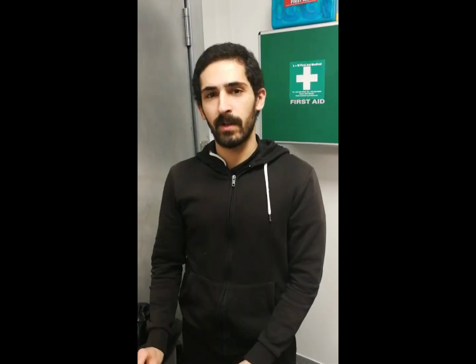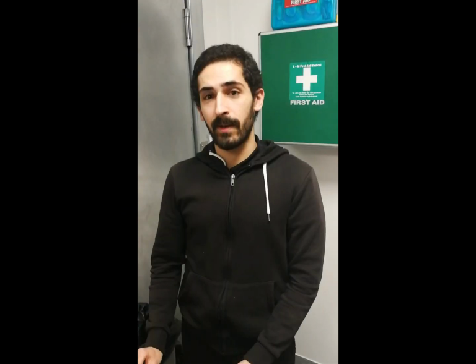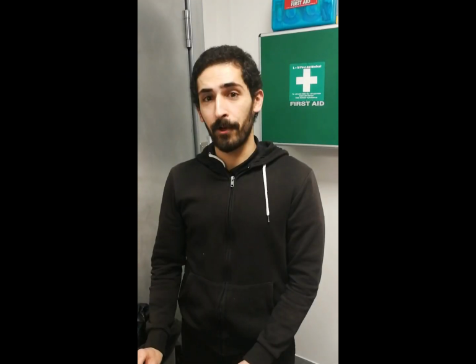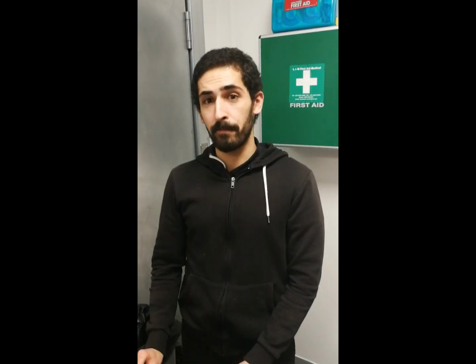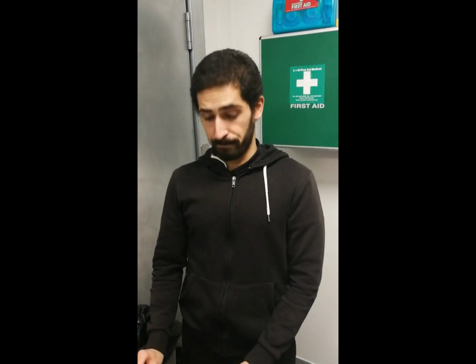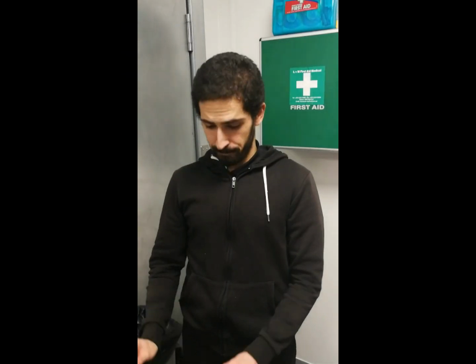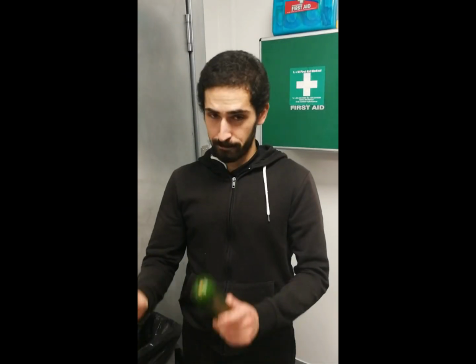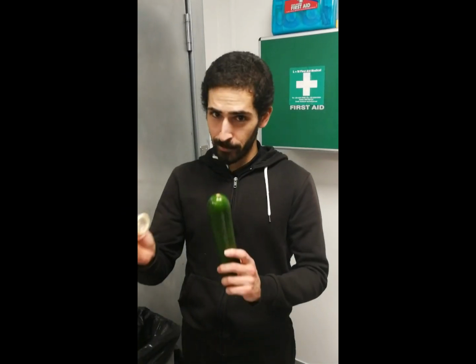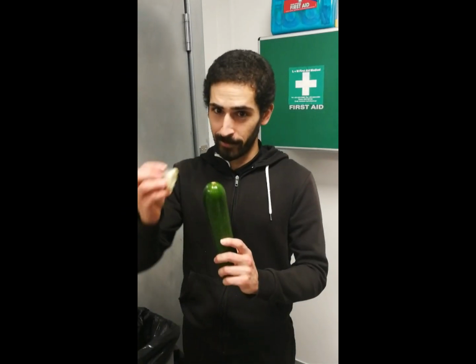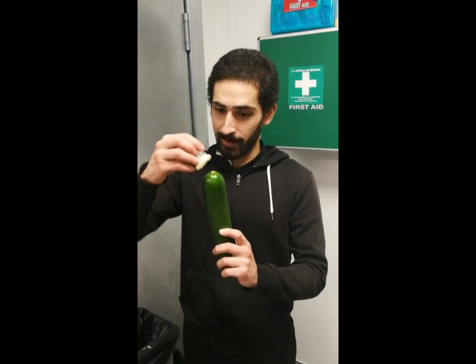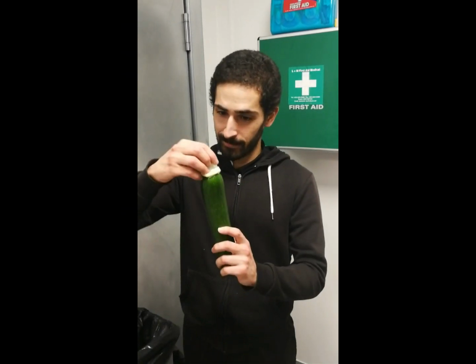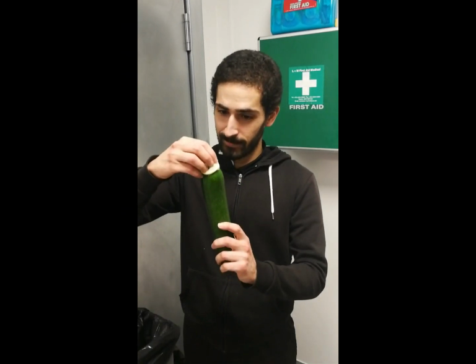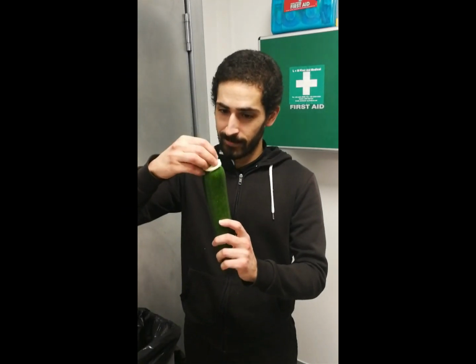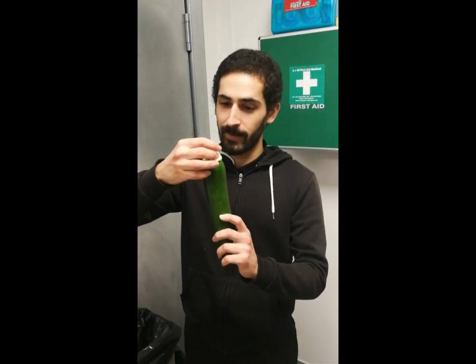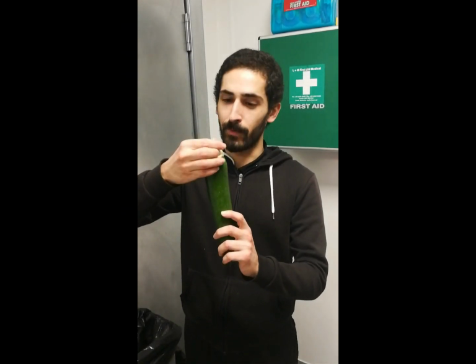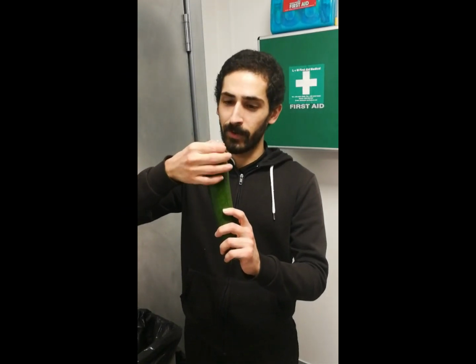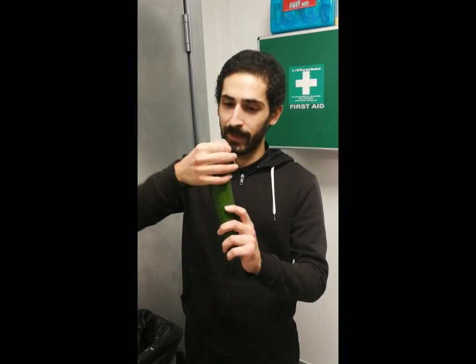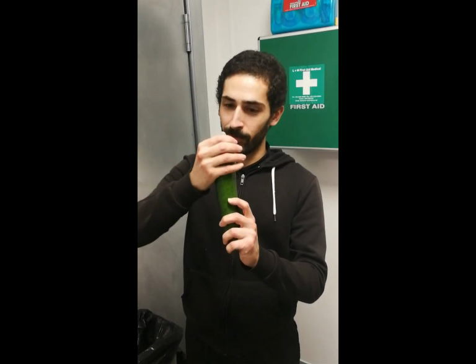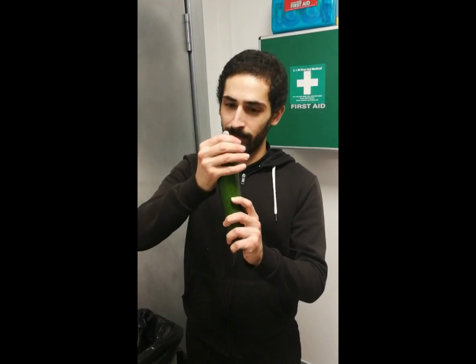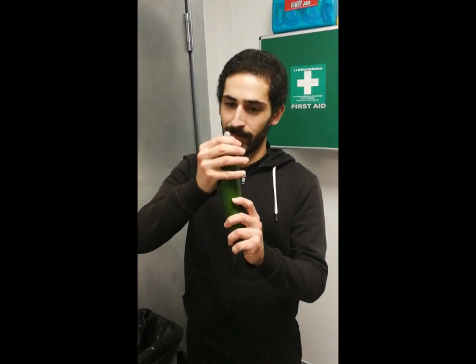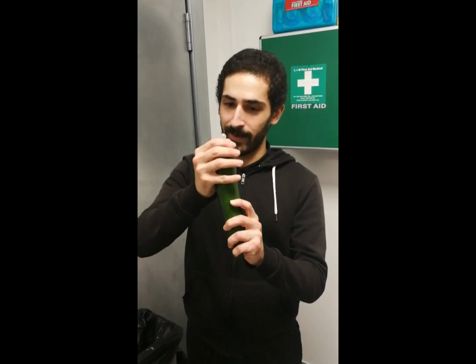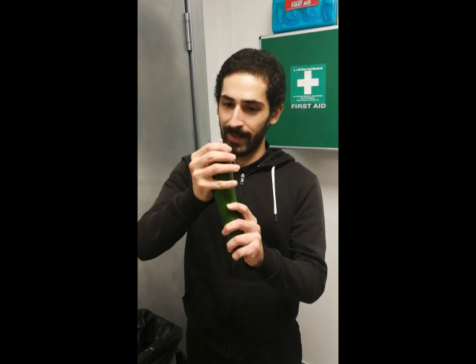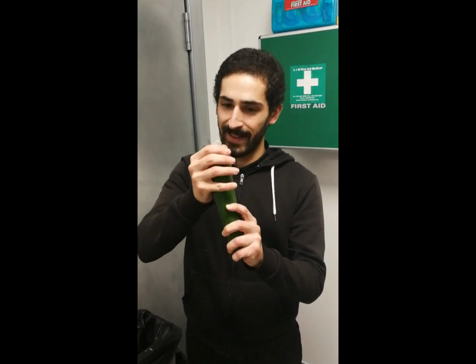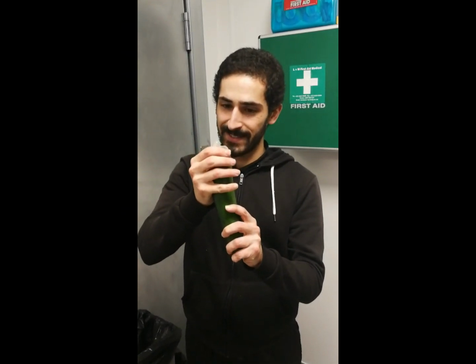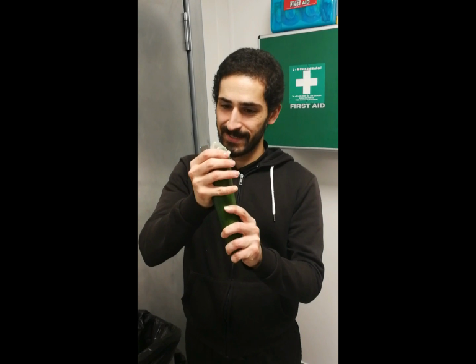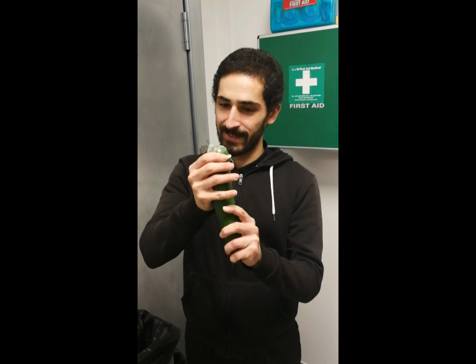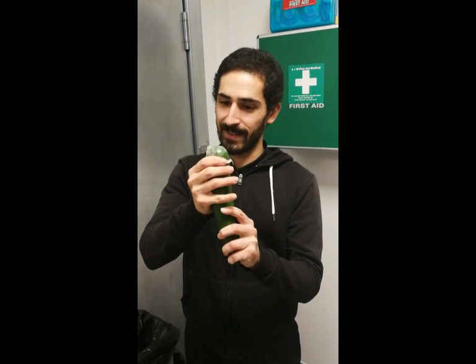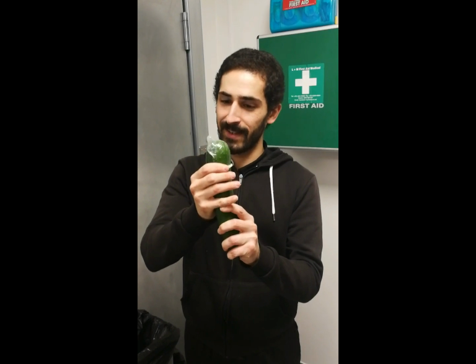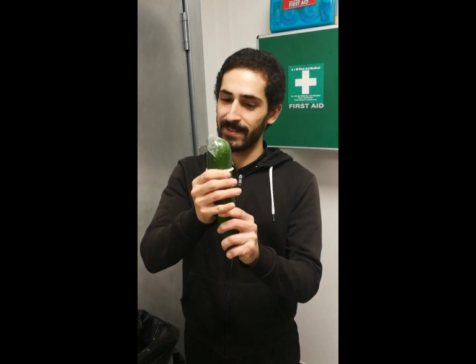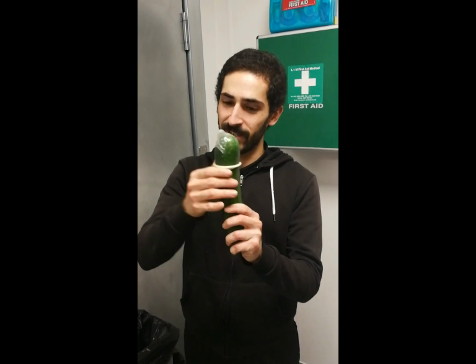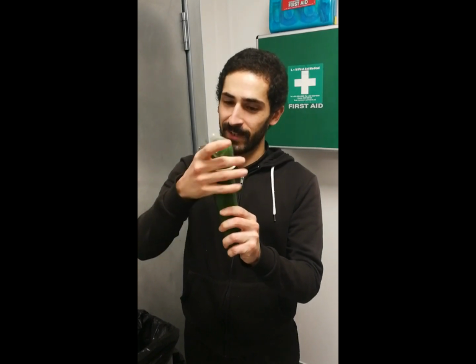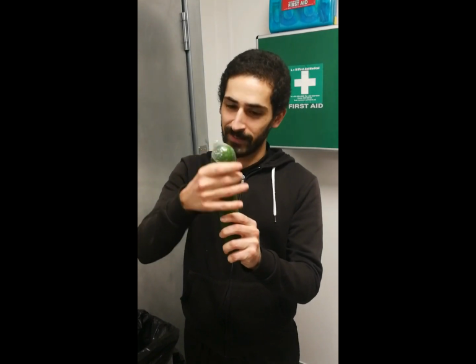Now put it on the head and roll it down, nice and gently.